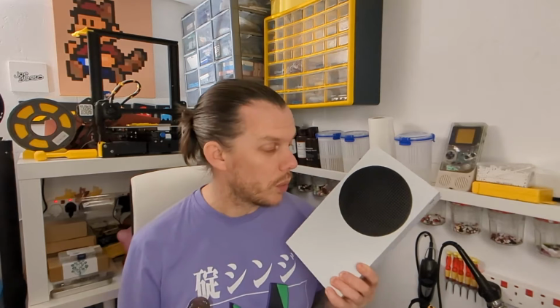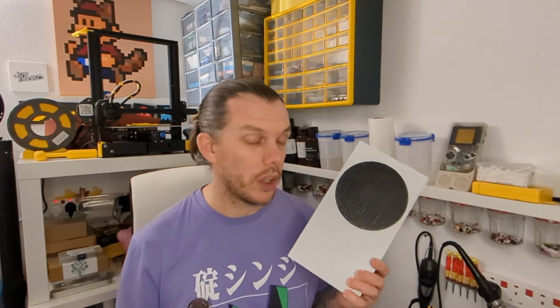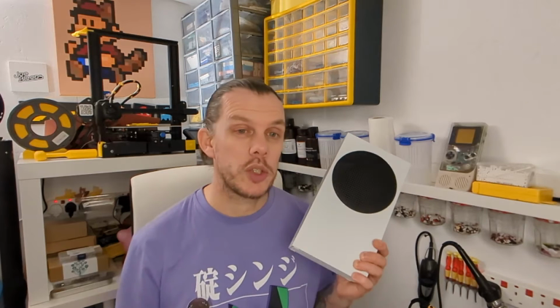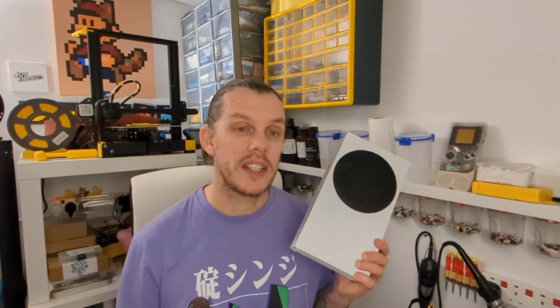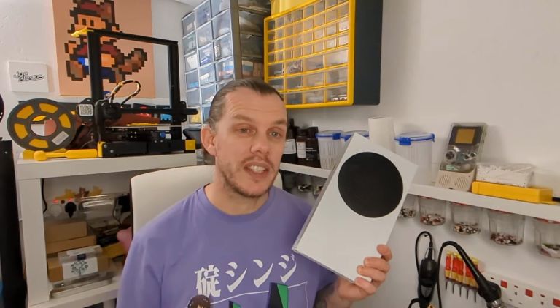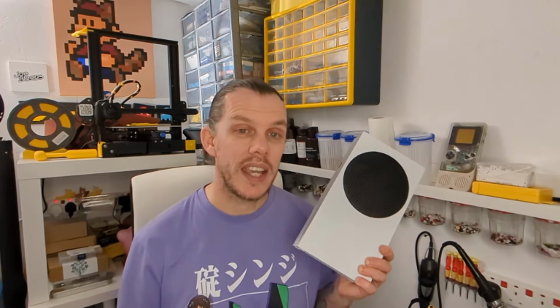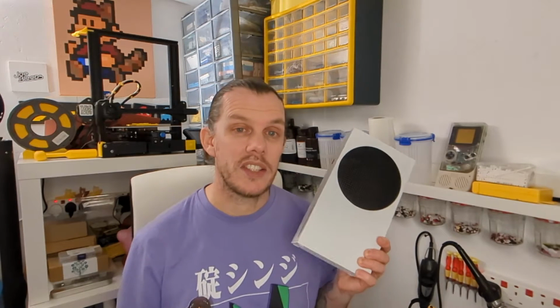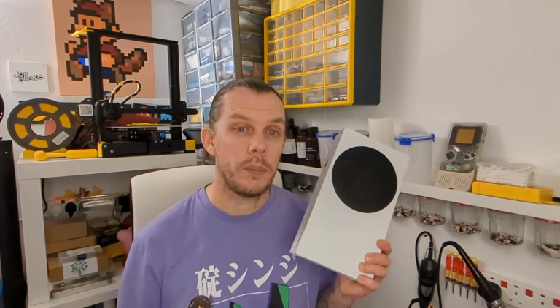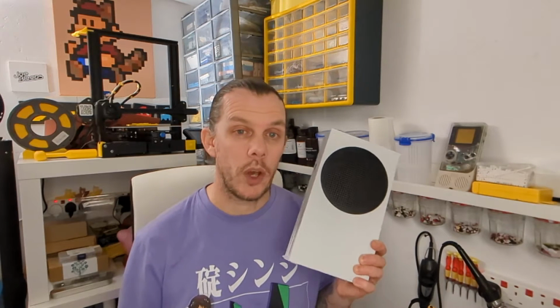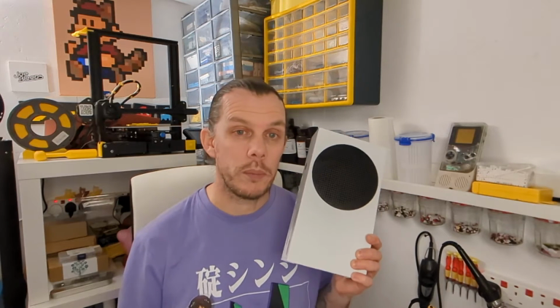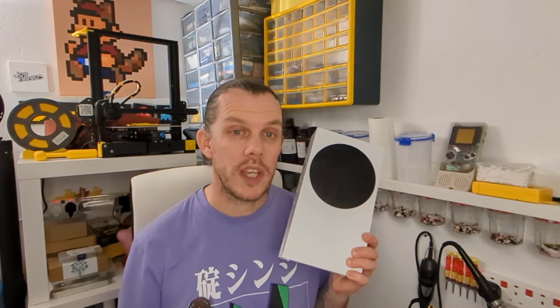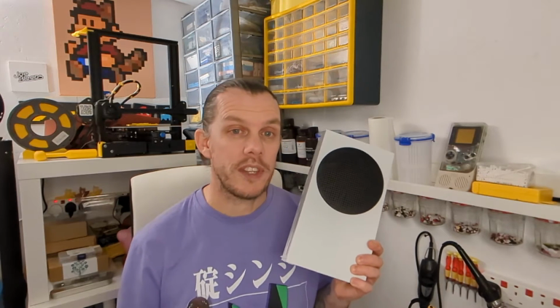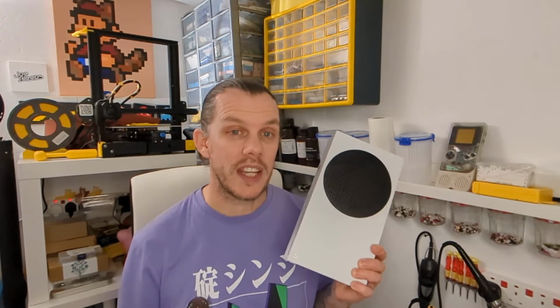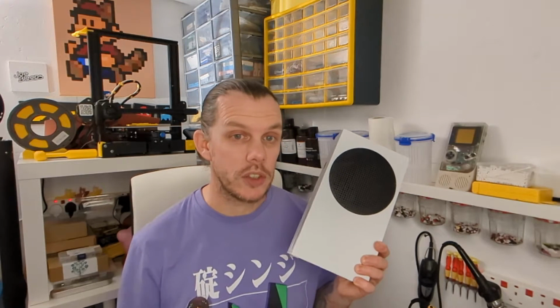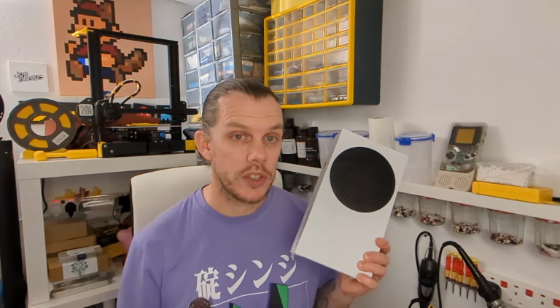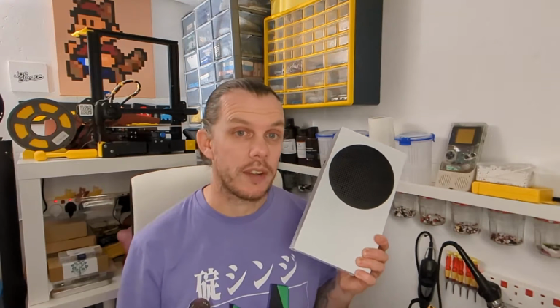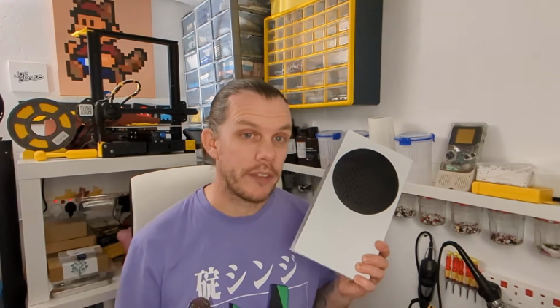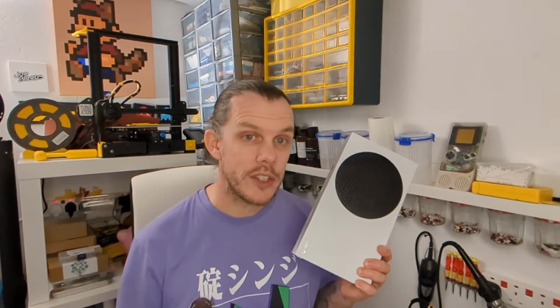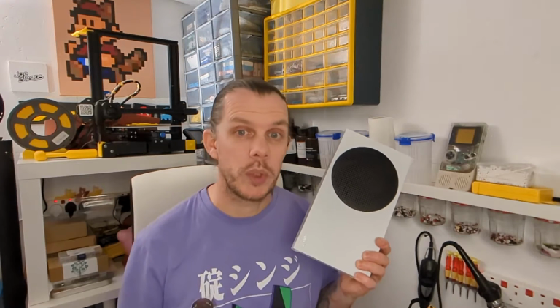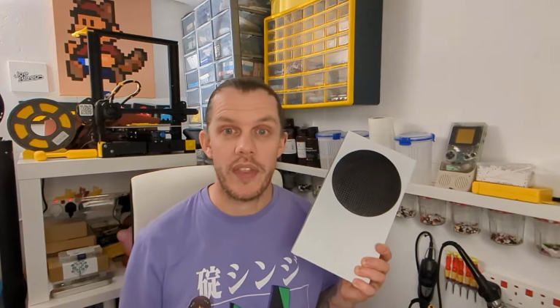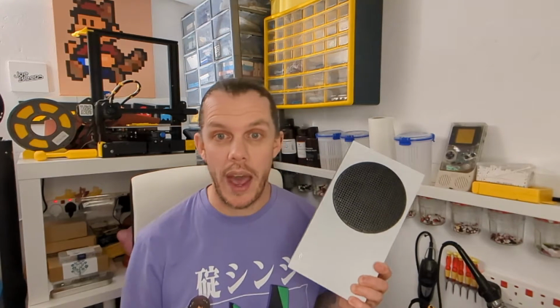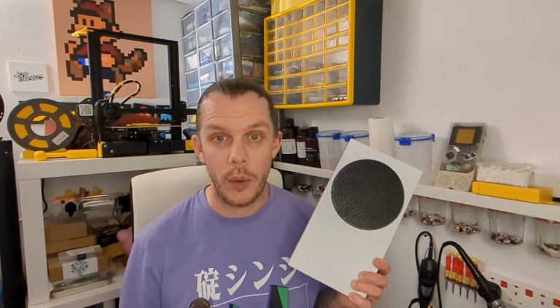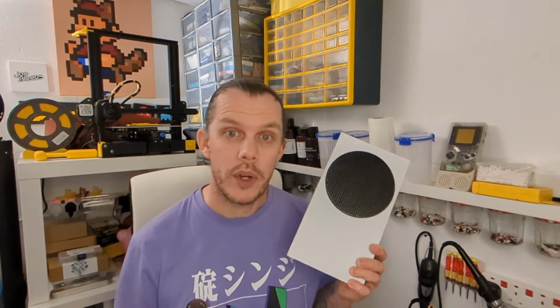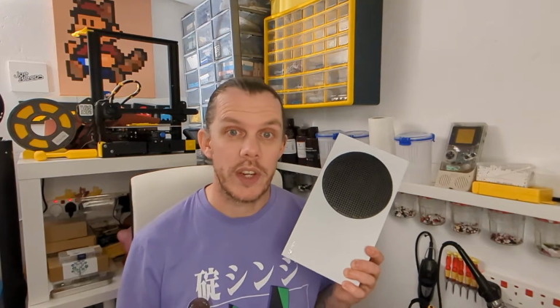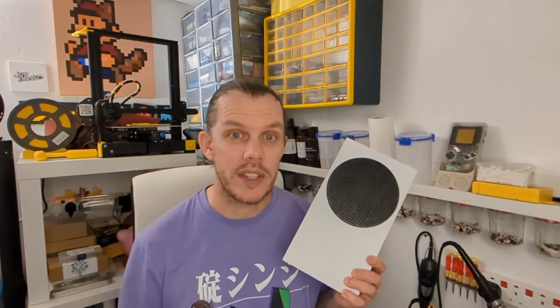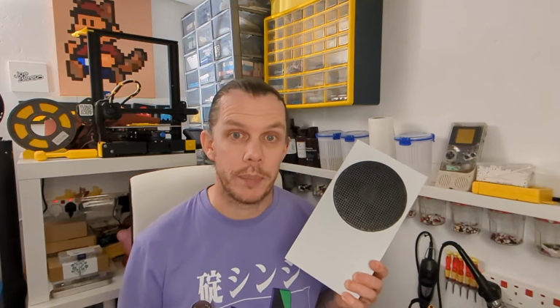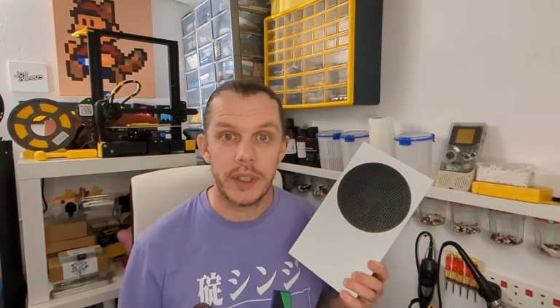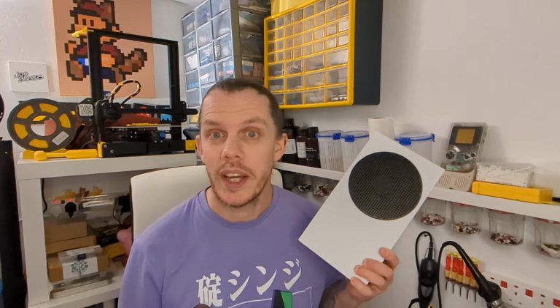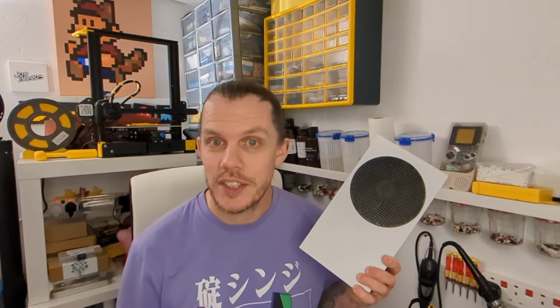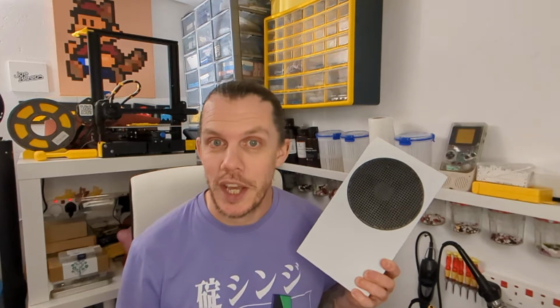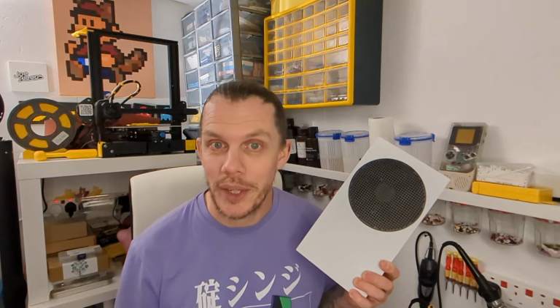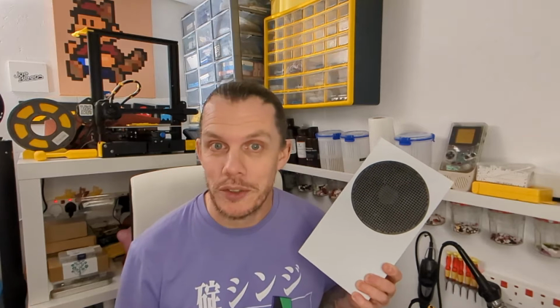So what I'm going to try today is open it up, see if there's any dust and if there is, we'll get that out, reassemble and see how it goes.